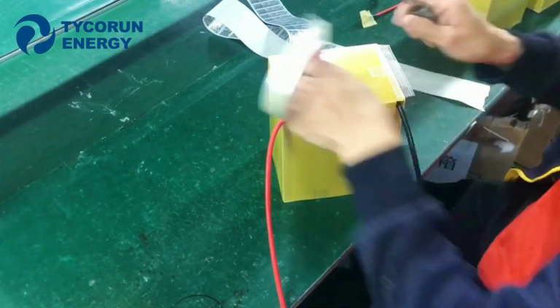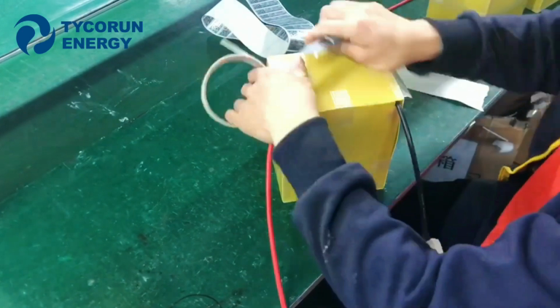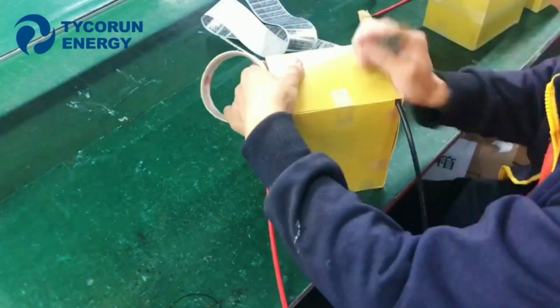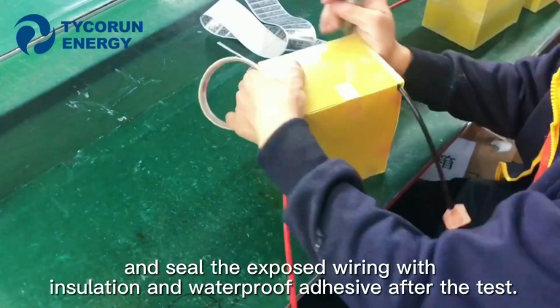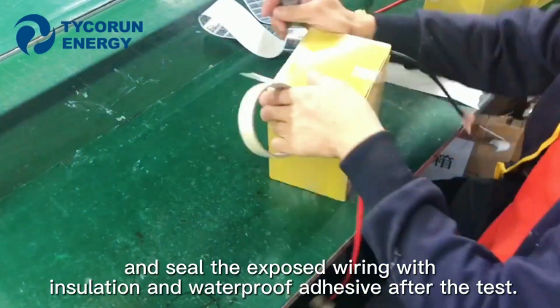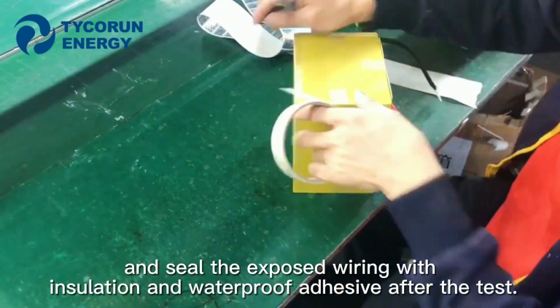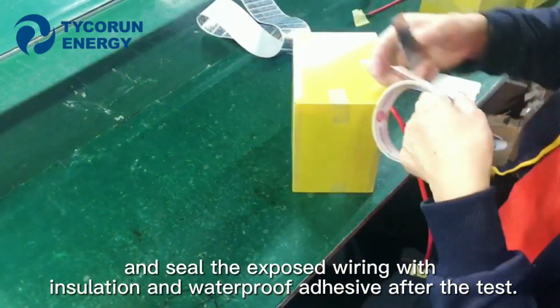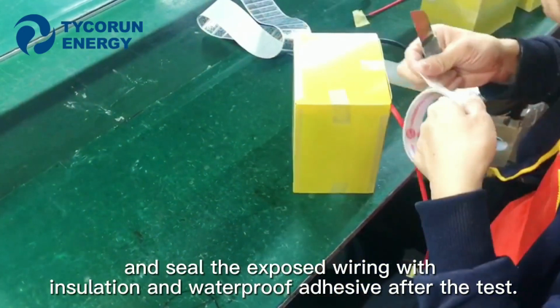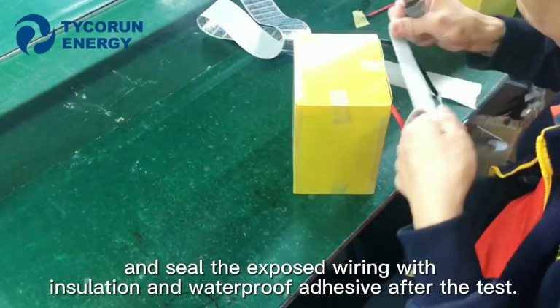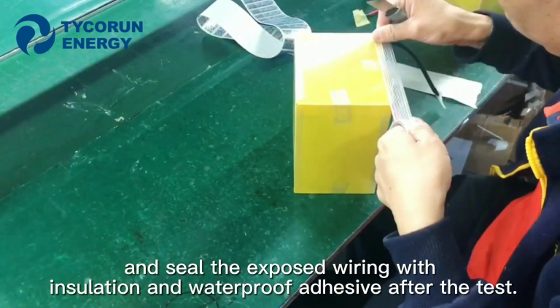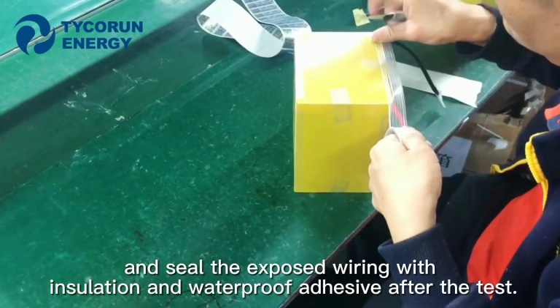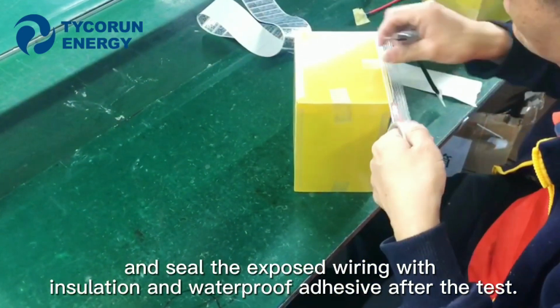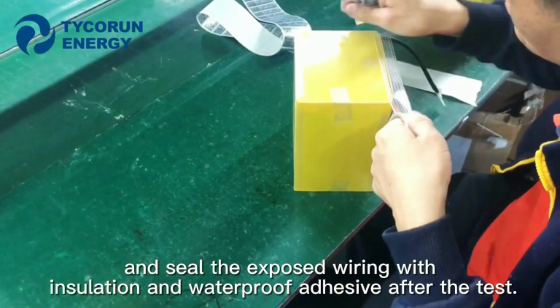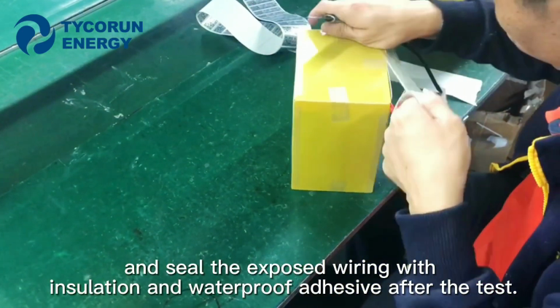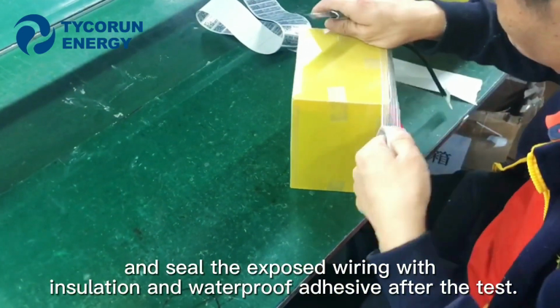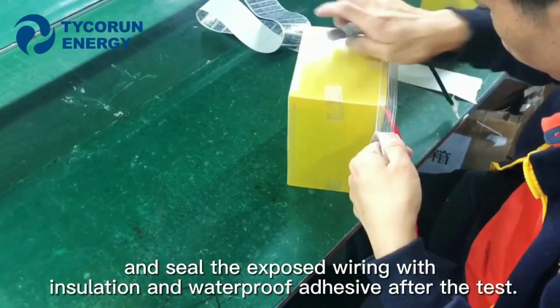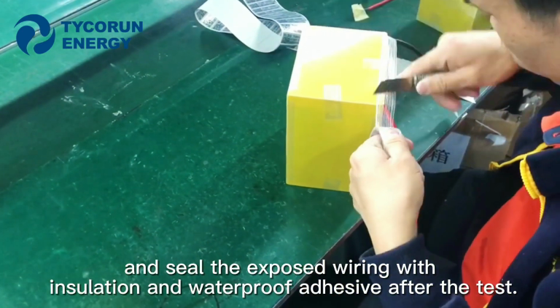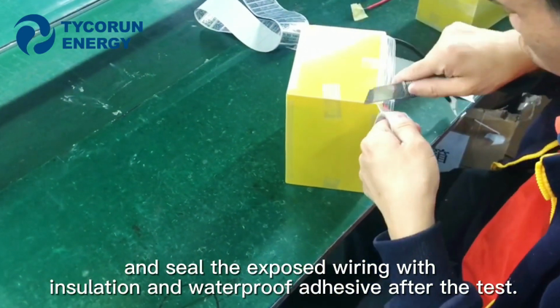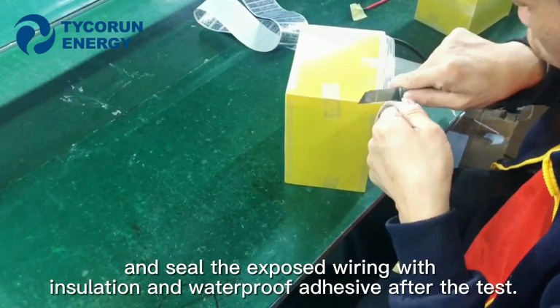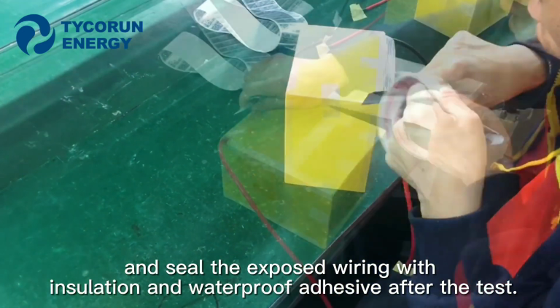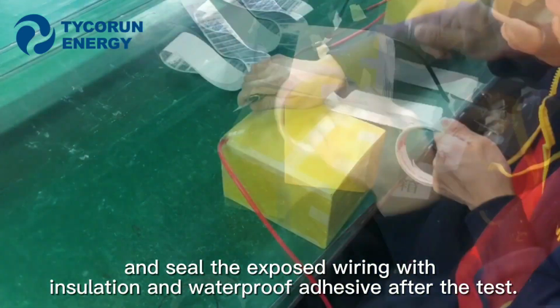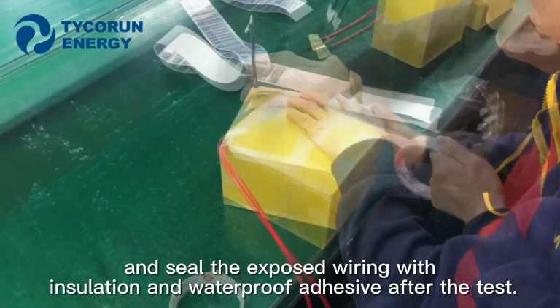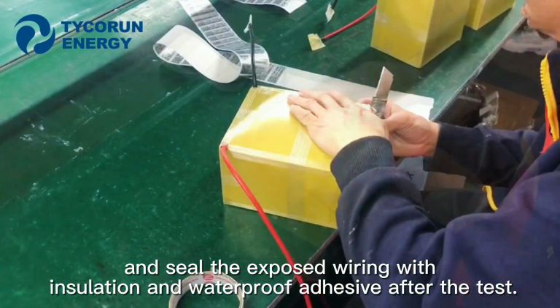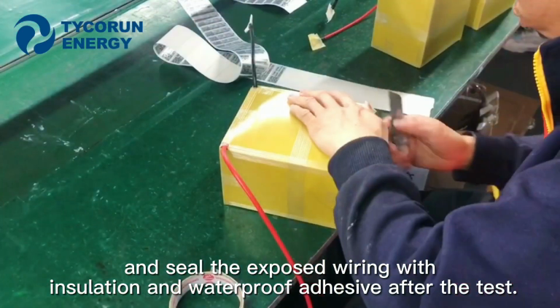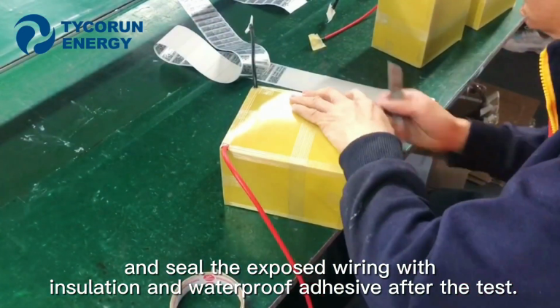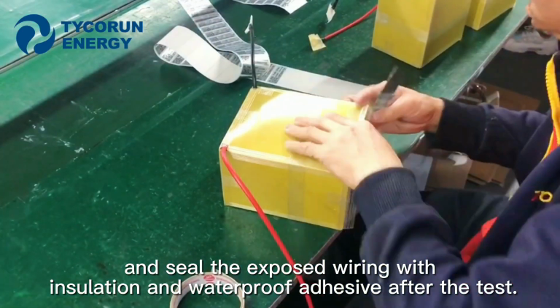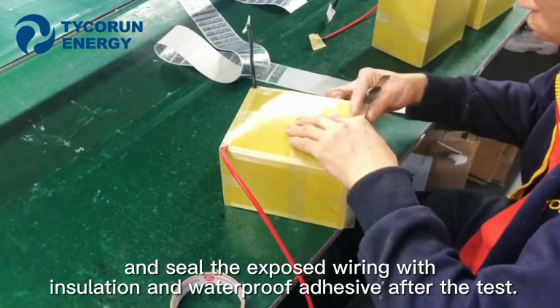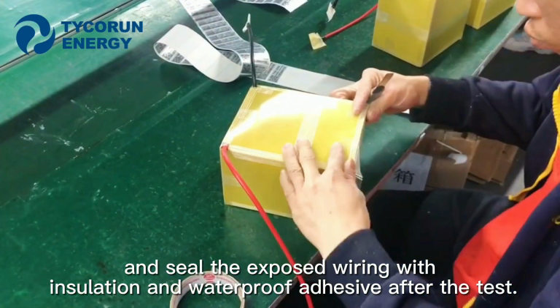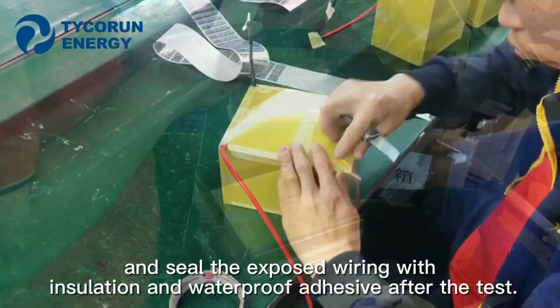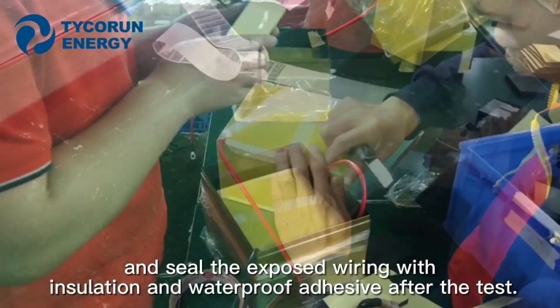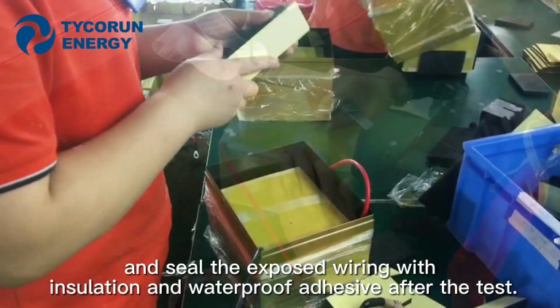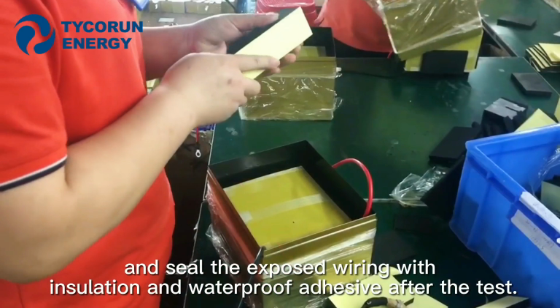Seal the exposed wiring with isolation and waterproof adhesive after the test.